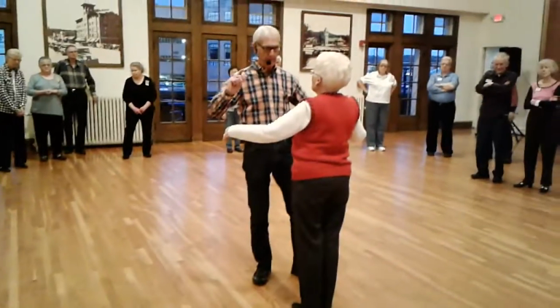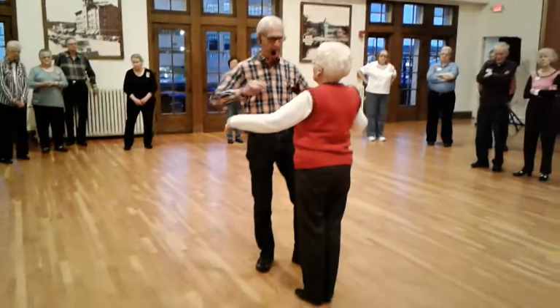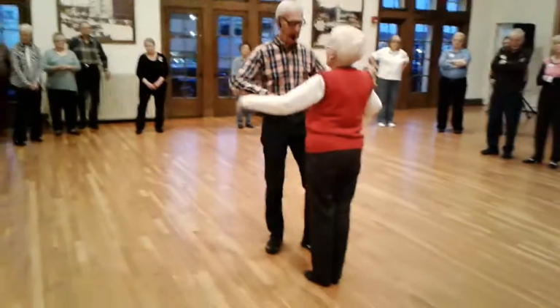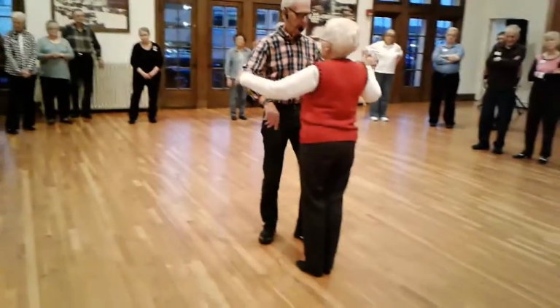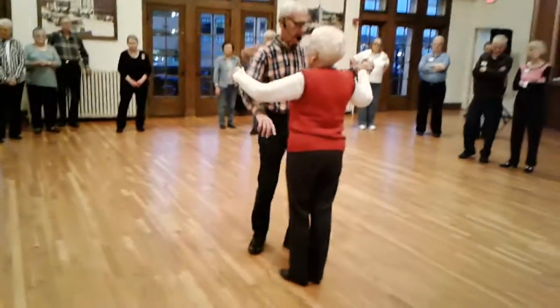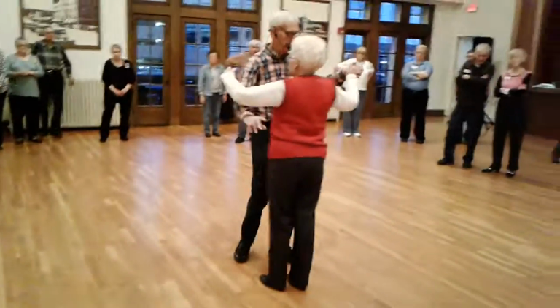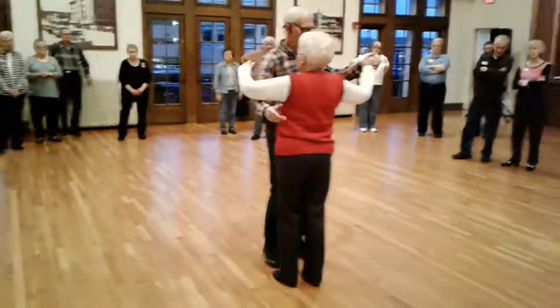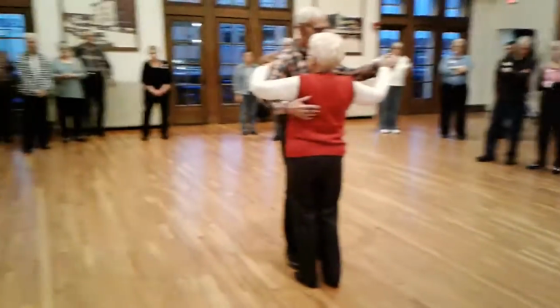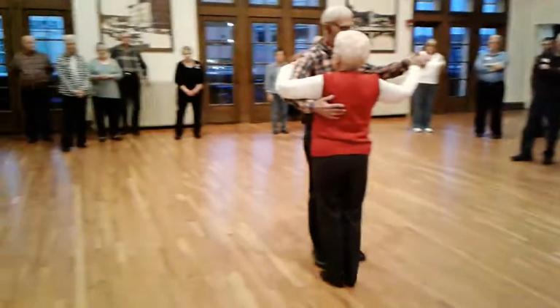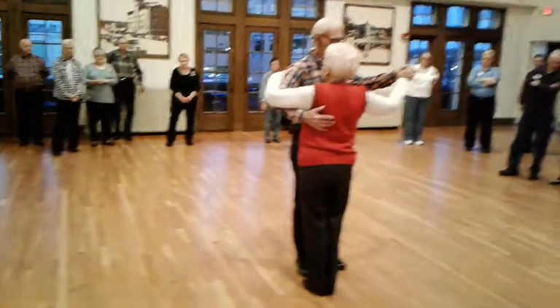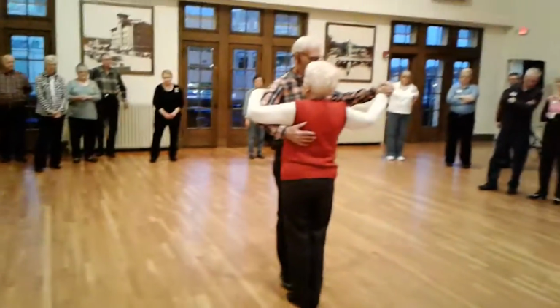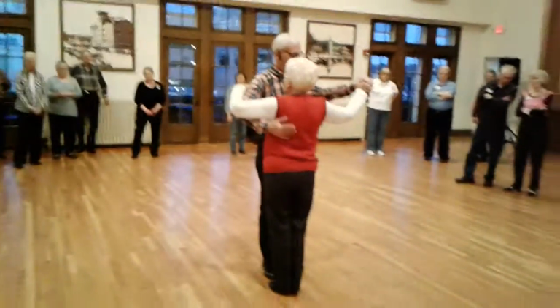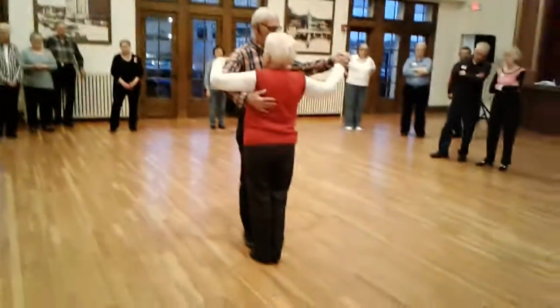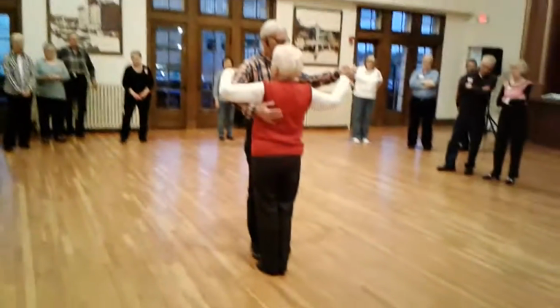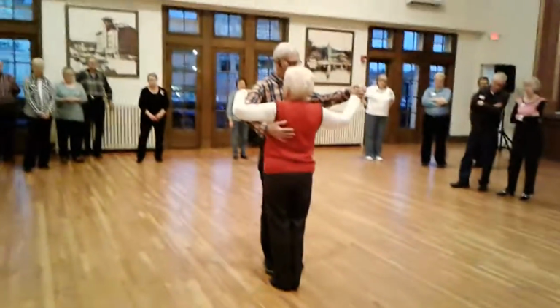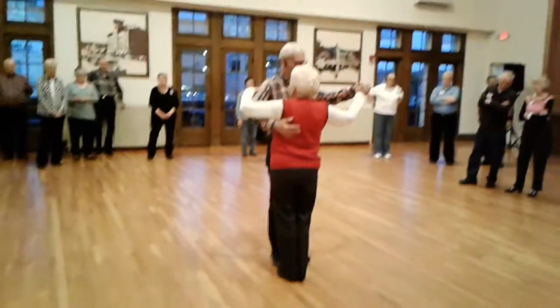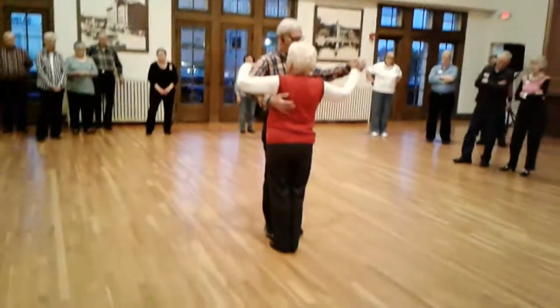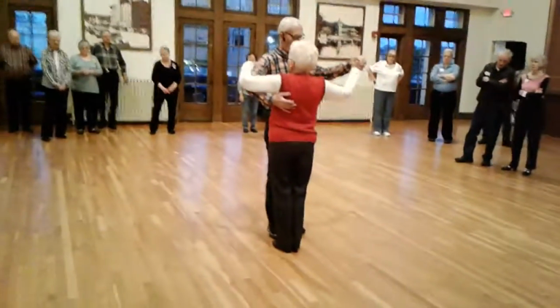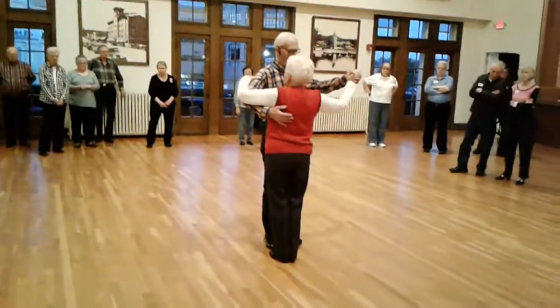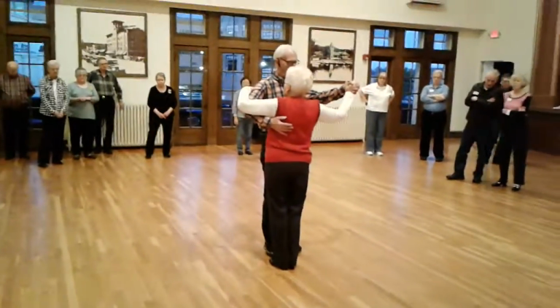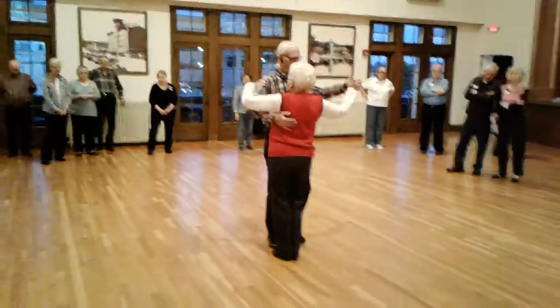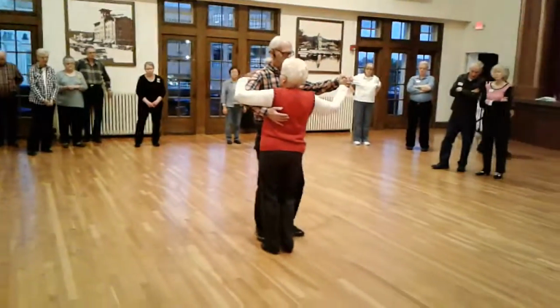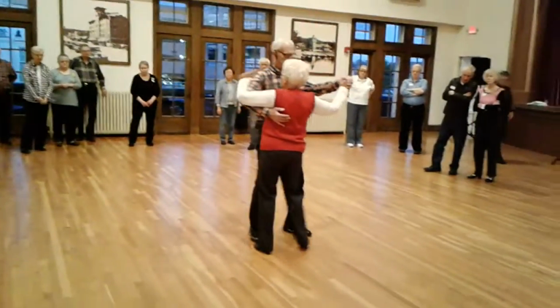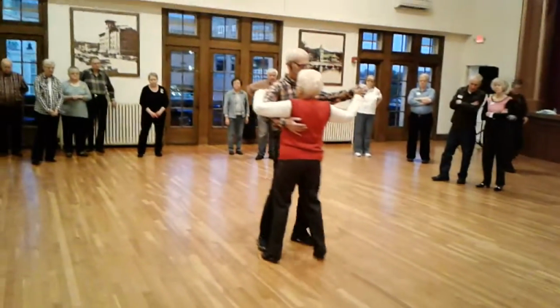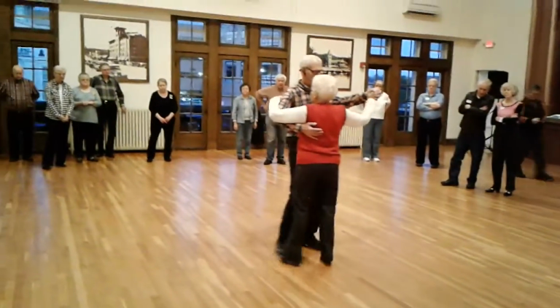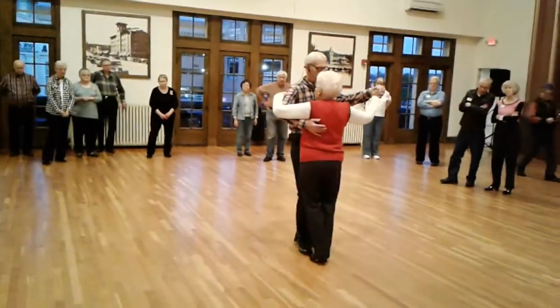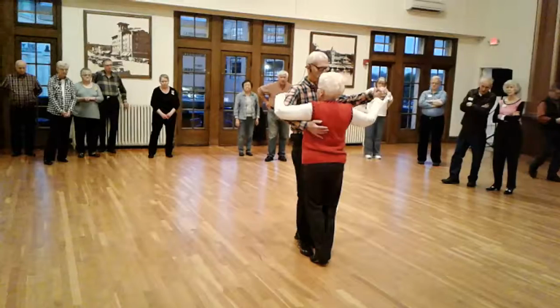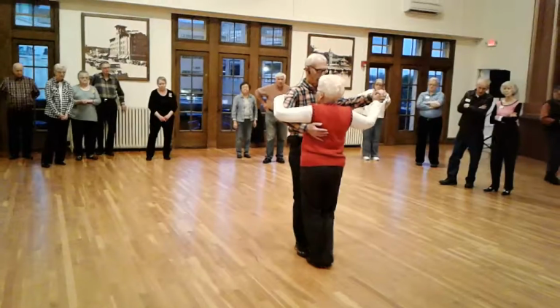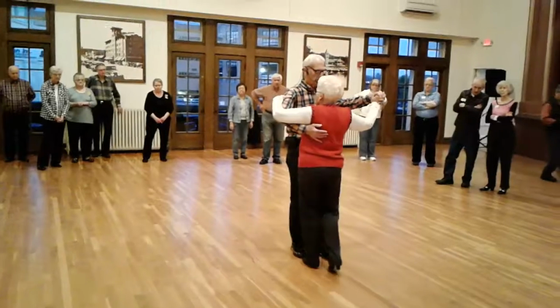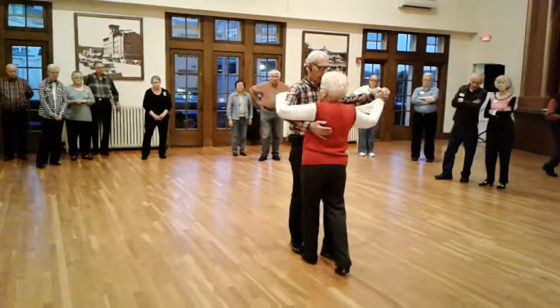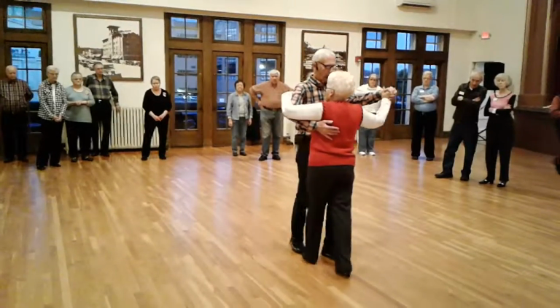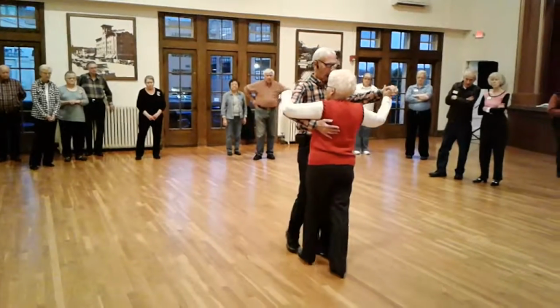Bind 8. Okay, so I'm going to do my normal half a box. Side, close, forward.